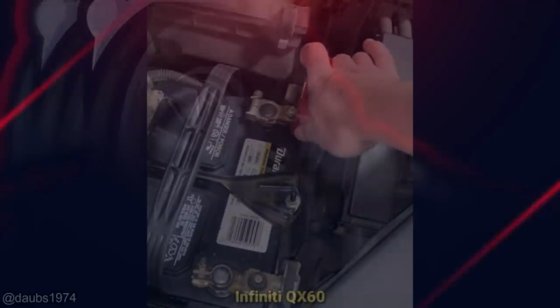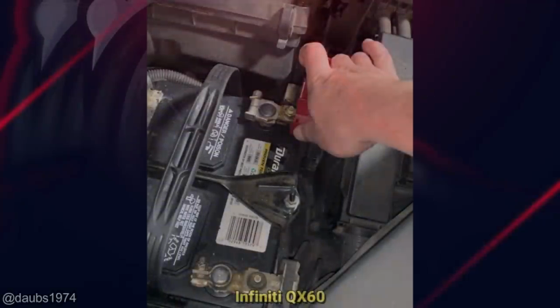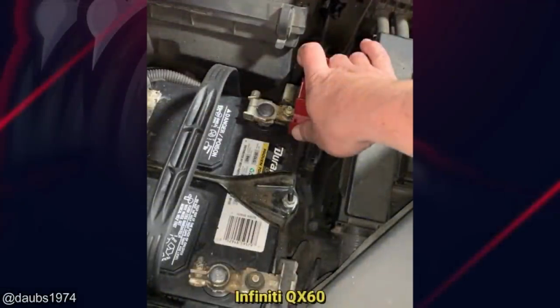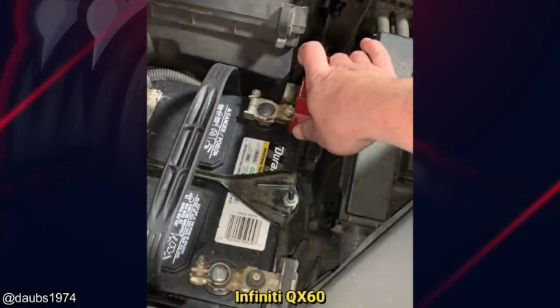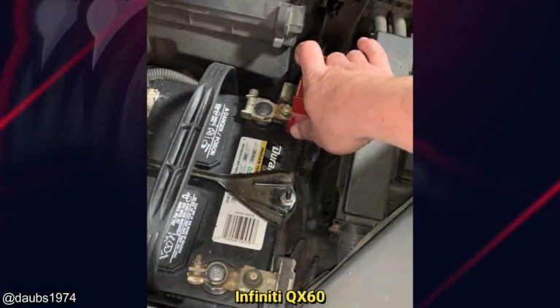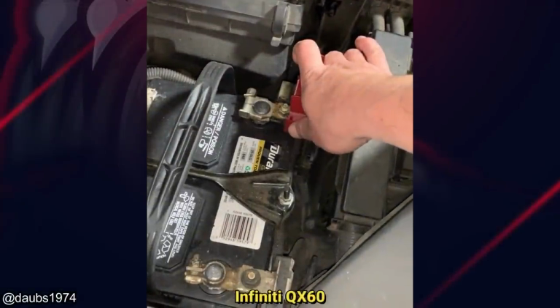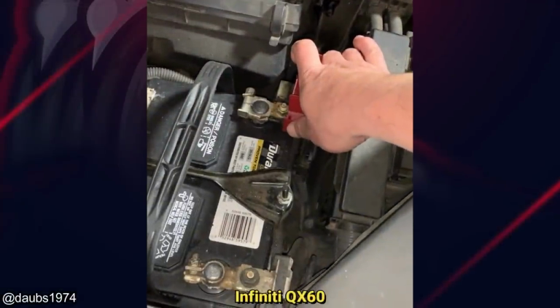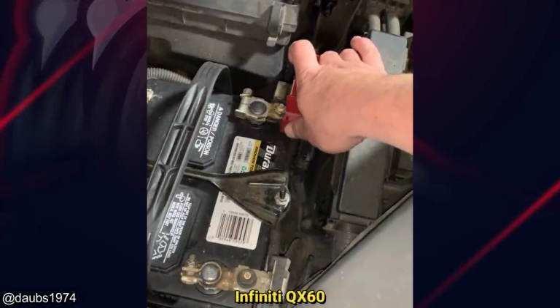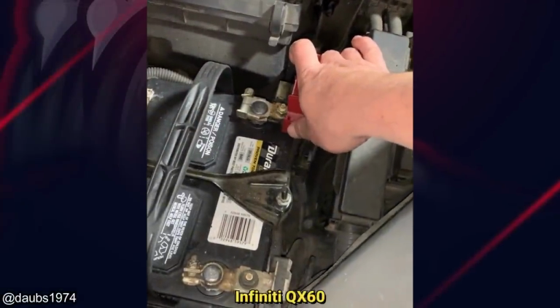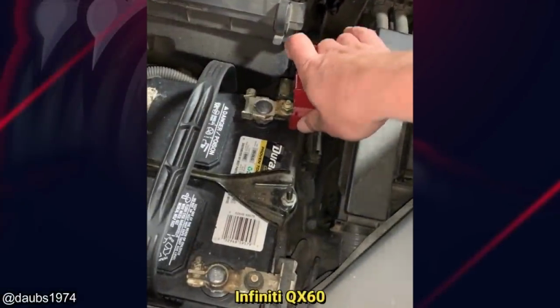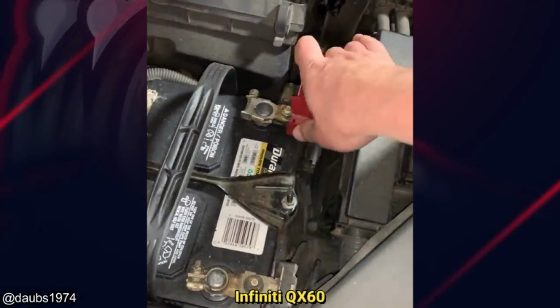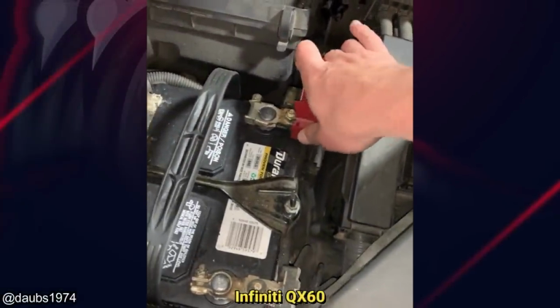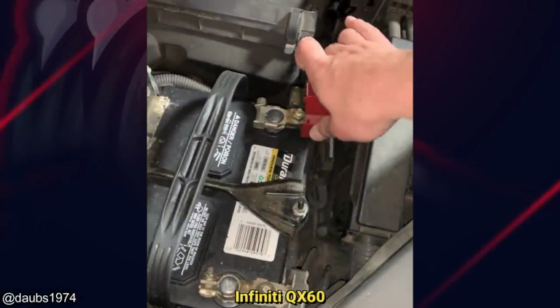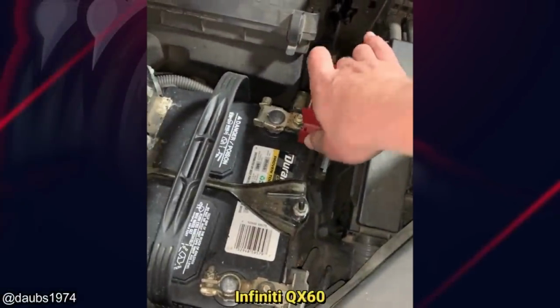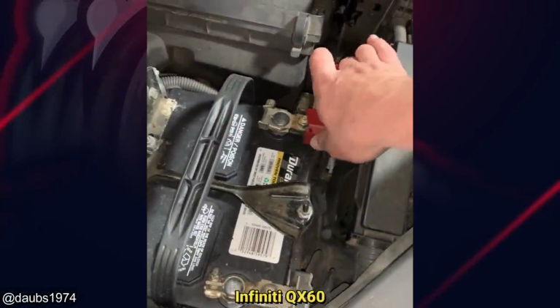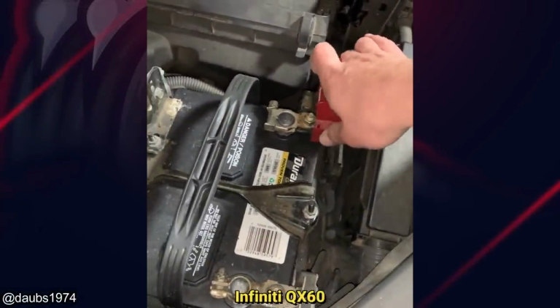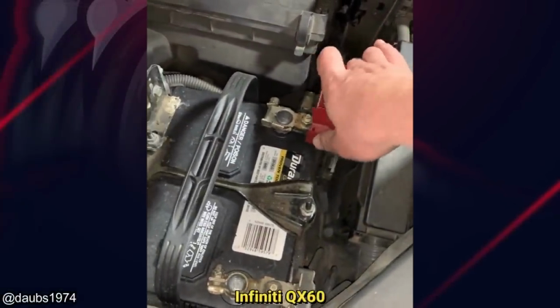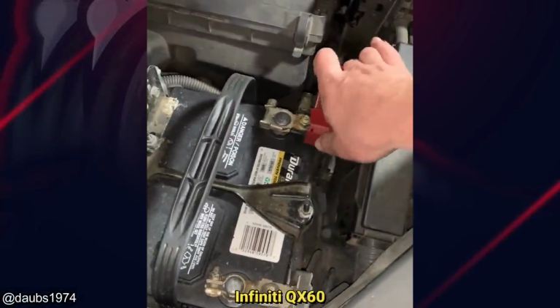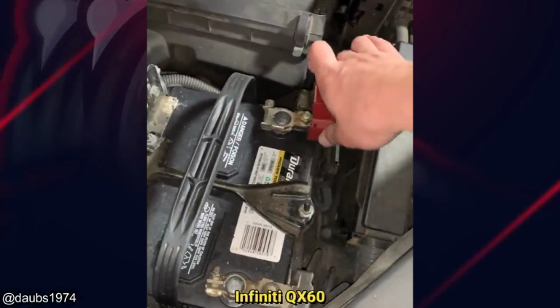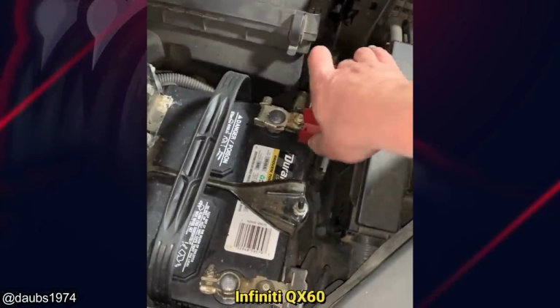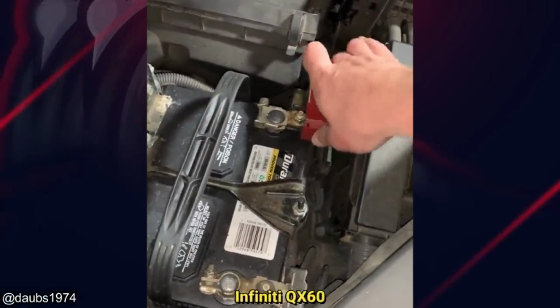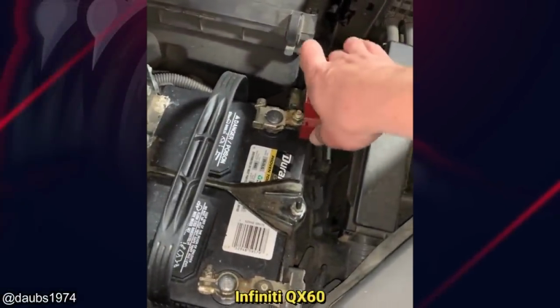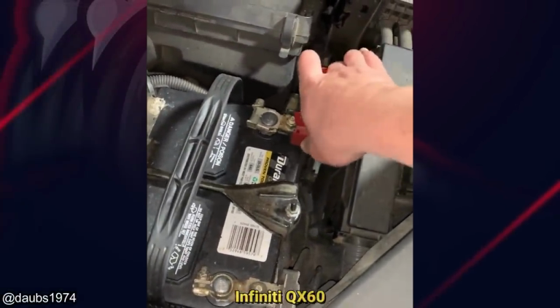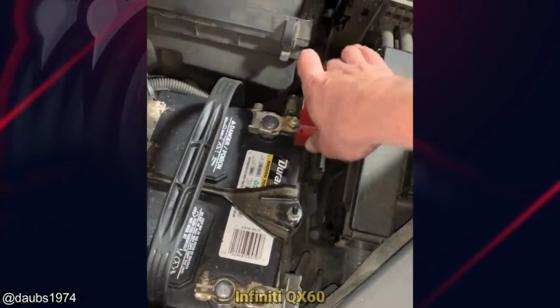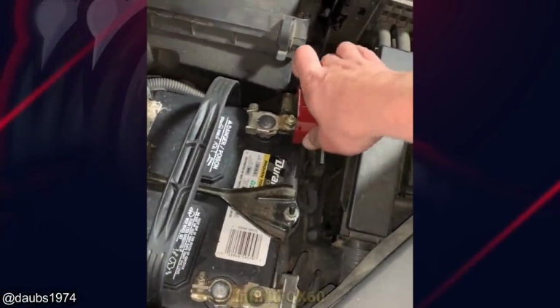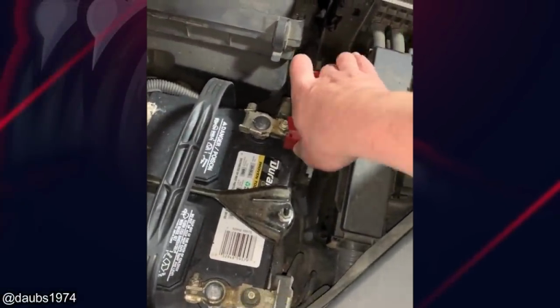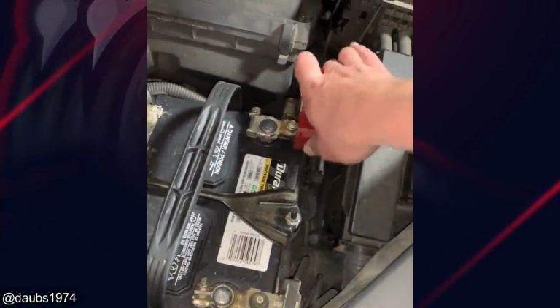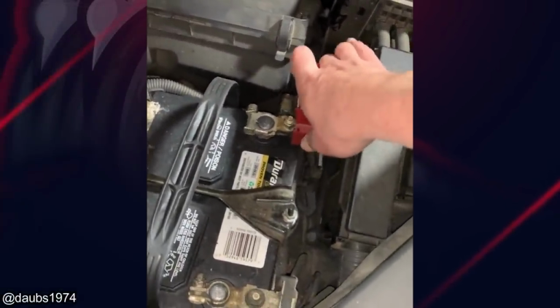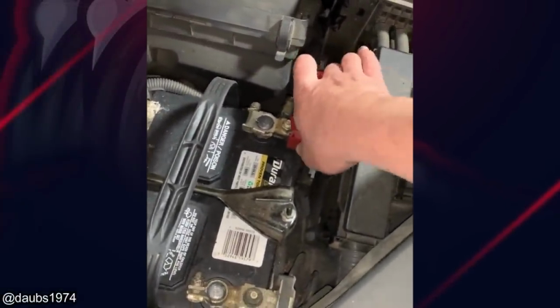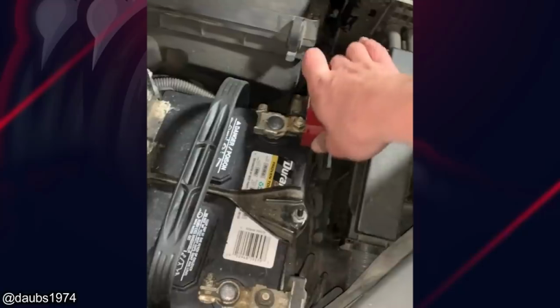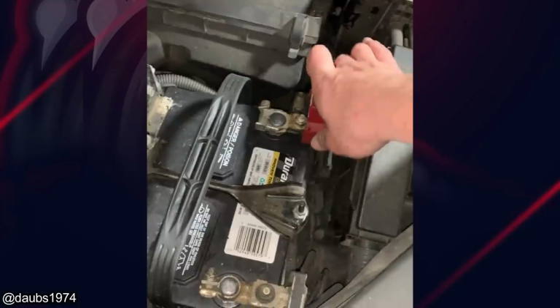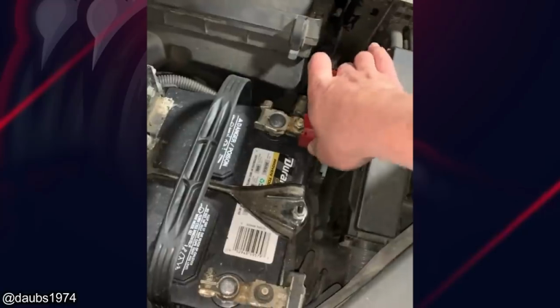This customer brought in their vehicle because it won't start without jump-starting the battery, and the battery was just replaced at another shop.